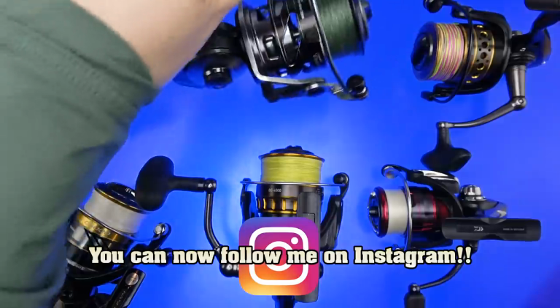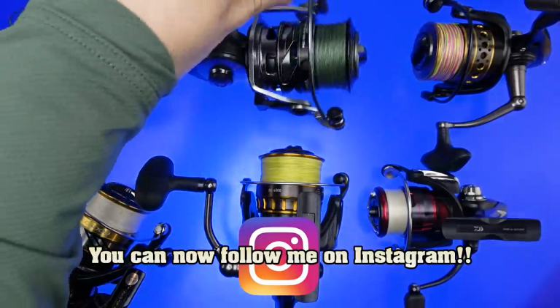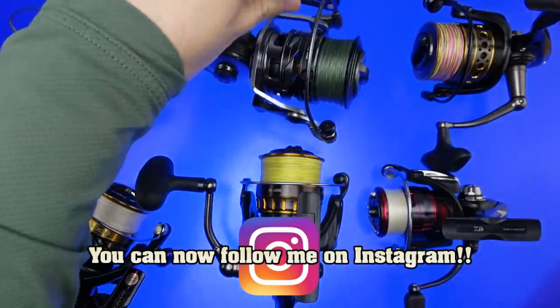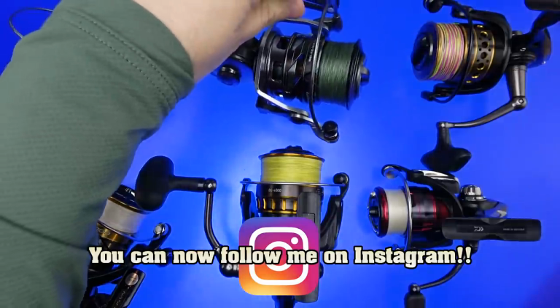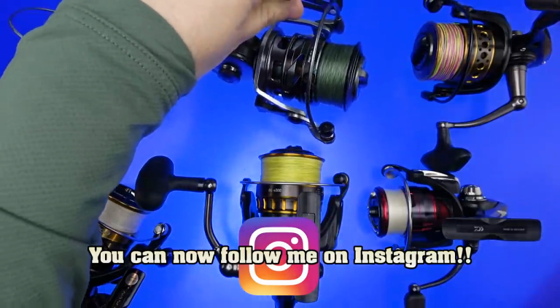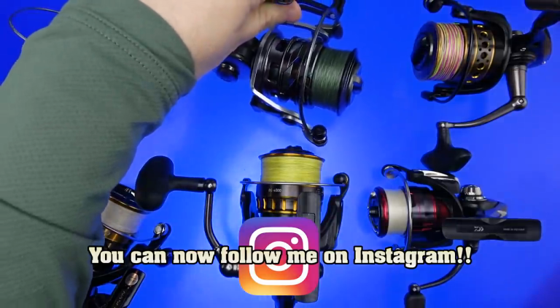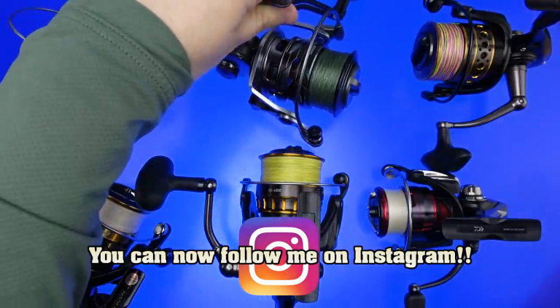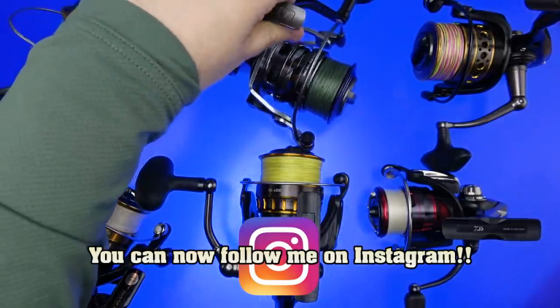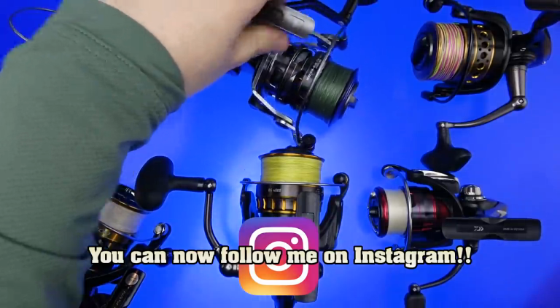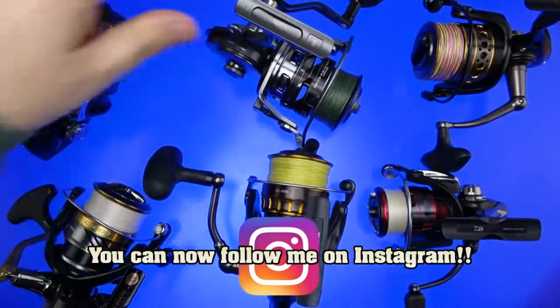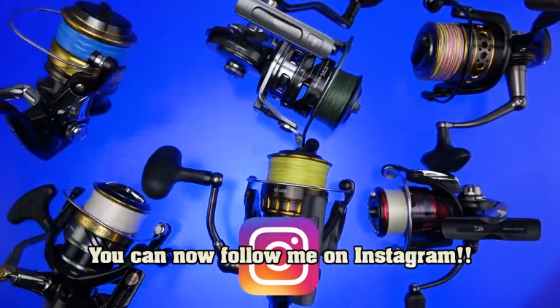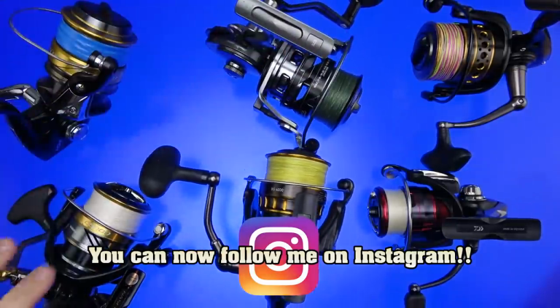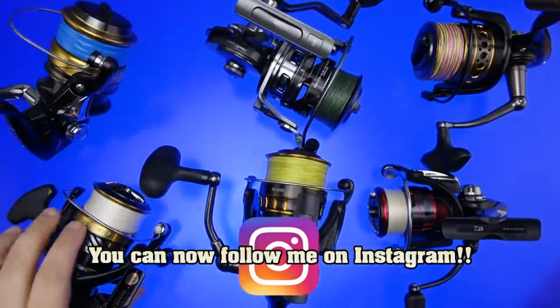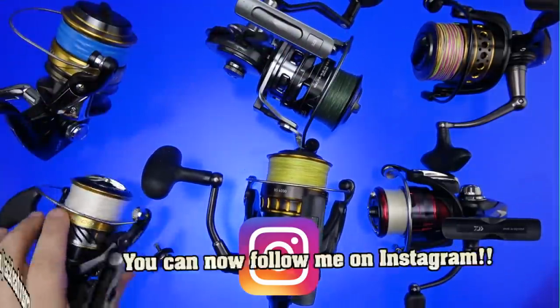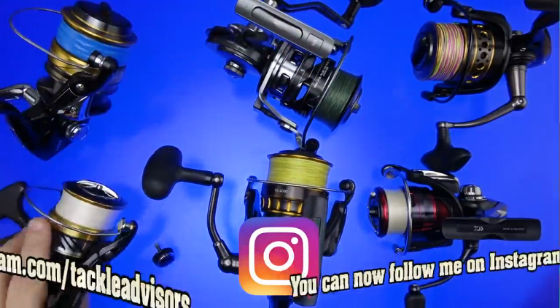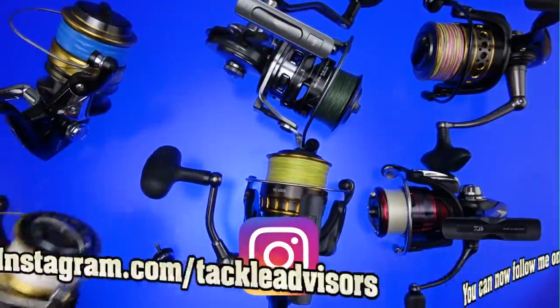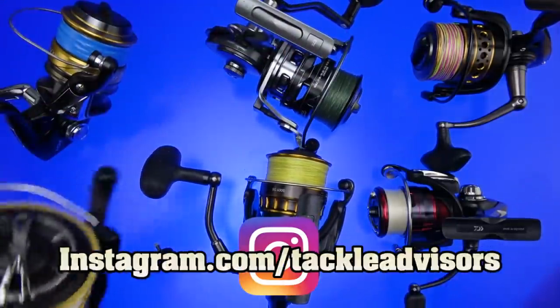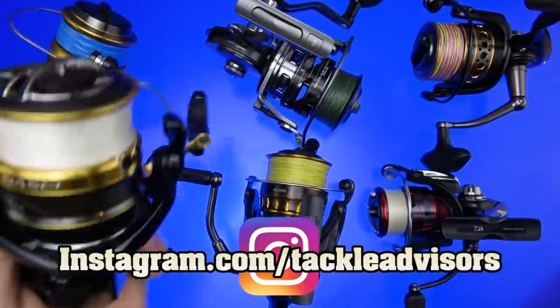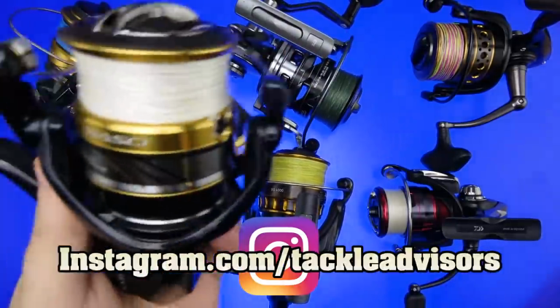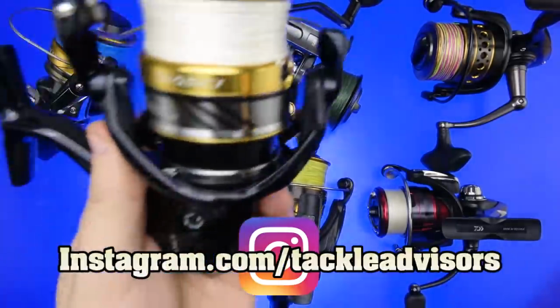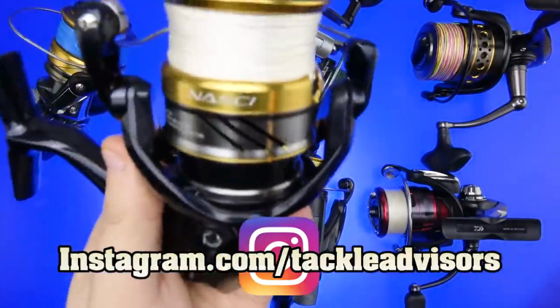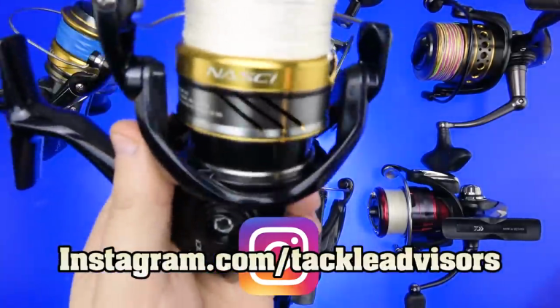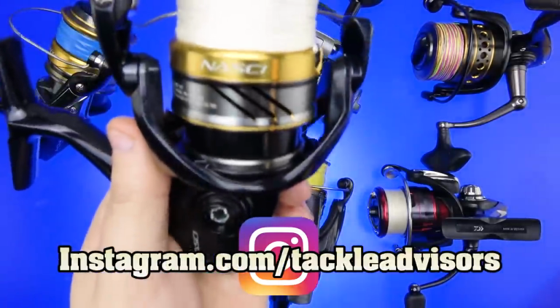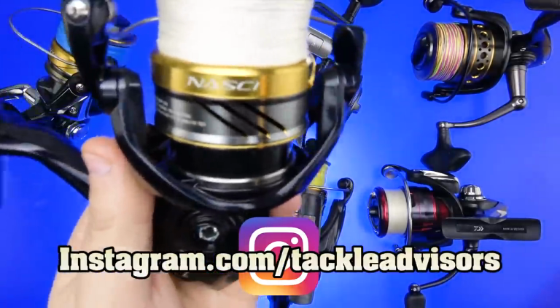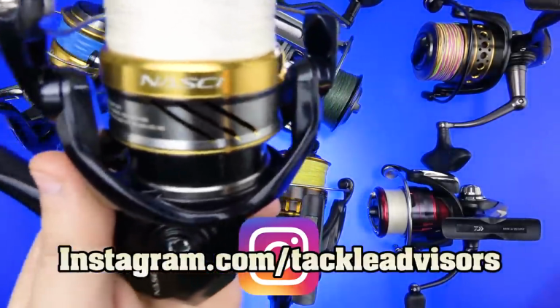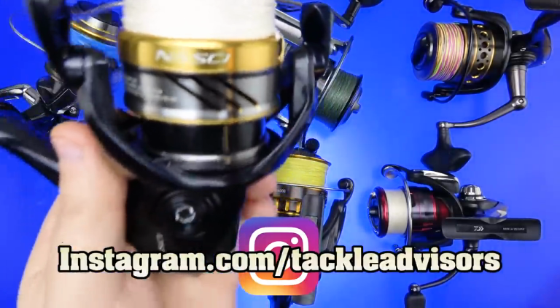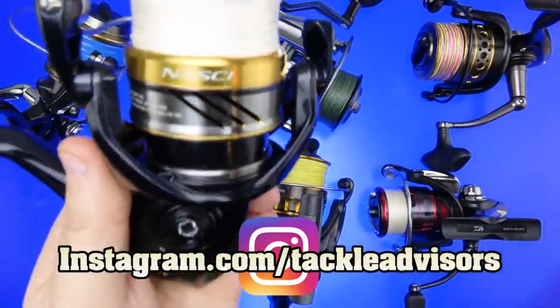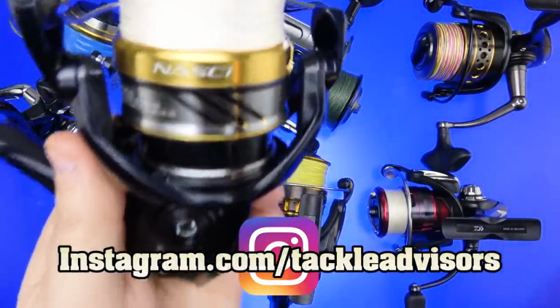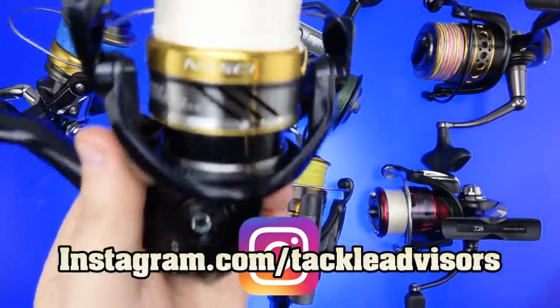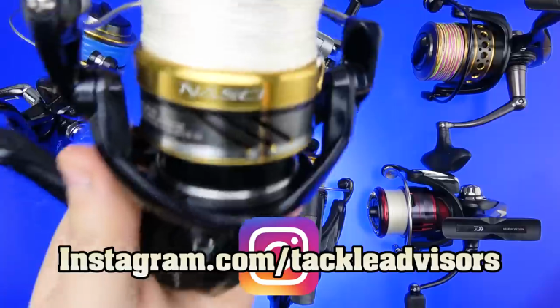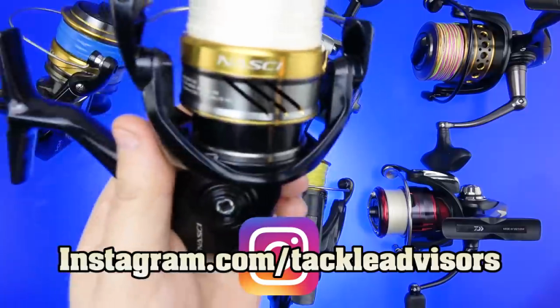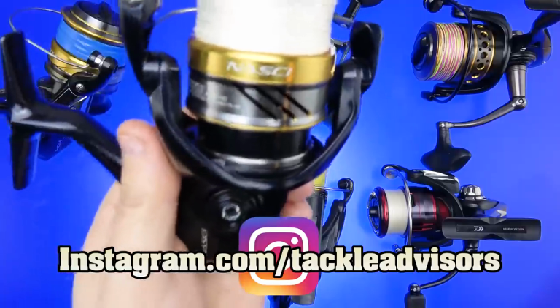And again, 20 years later, Shimano had it on the reels that far back.